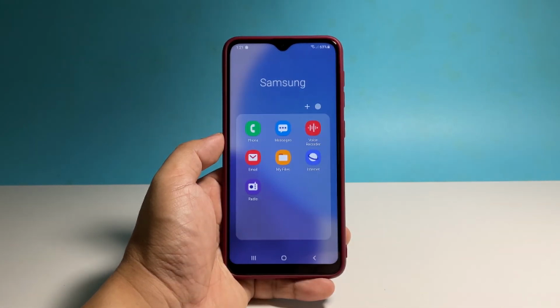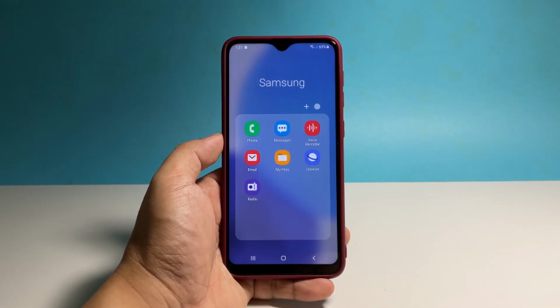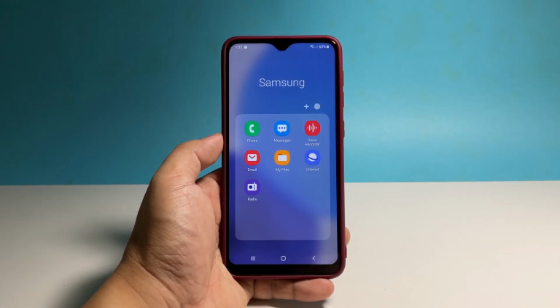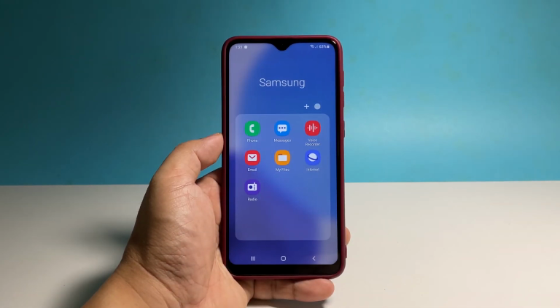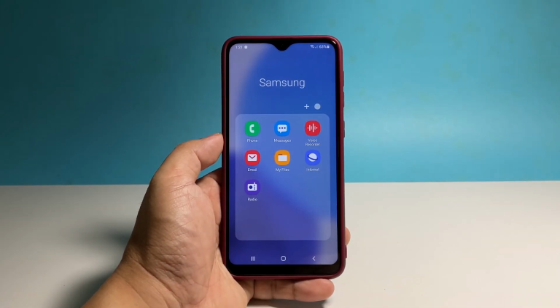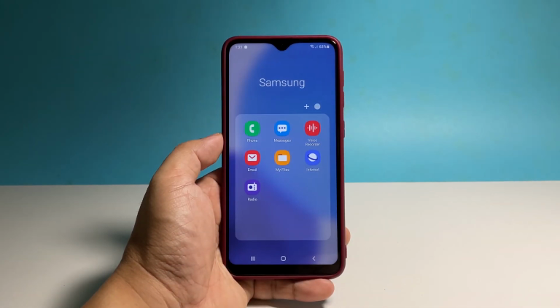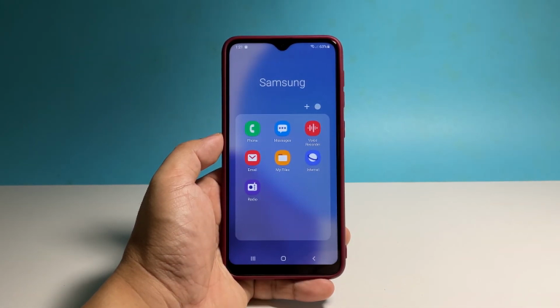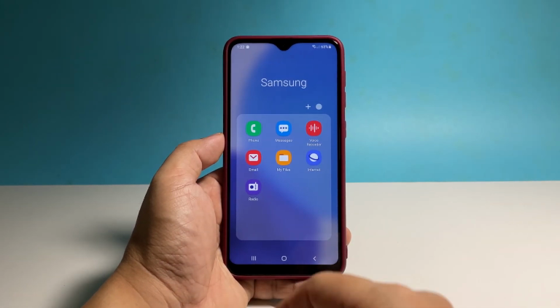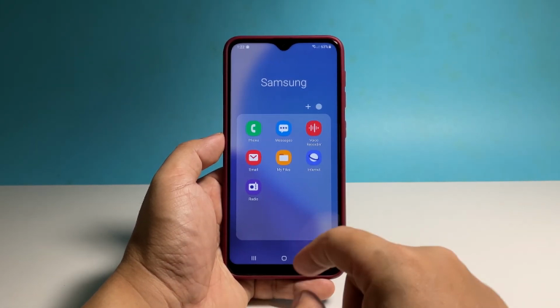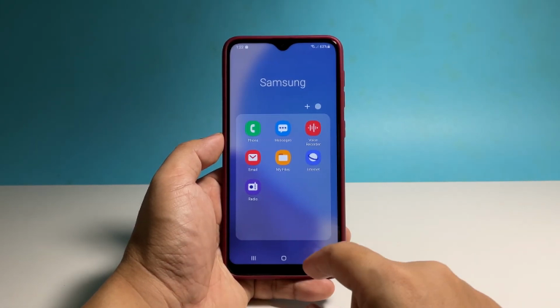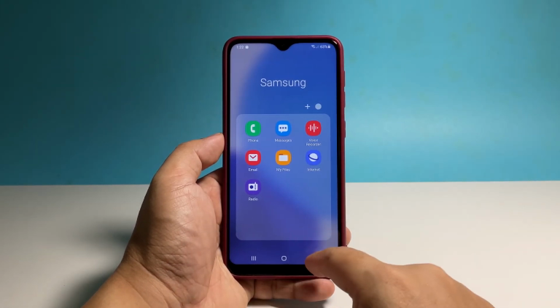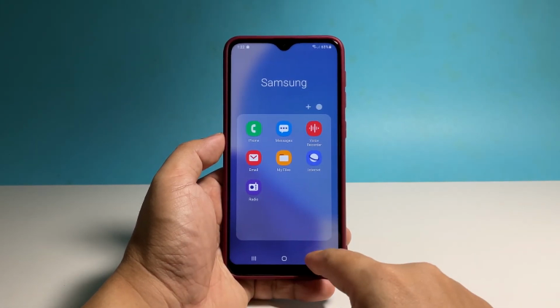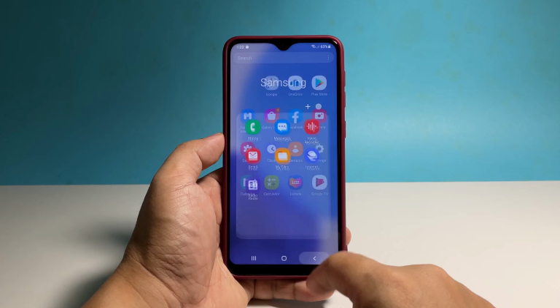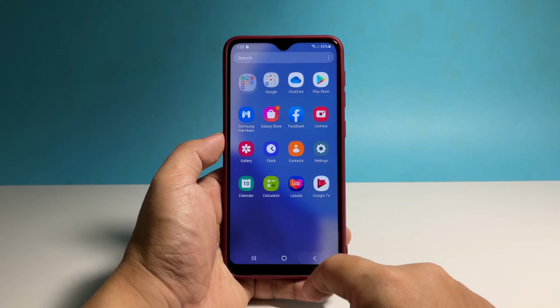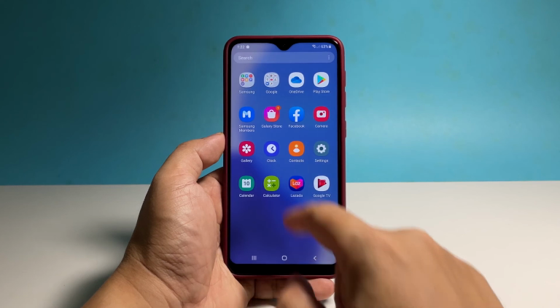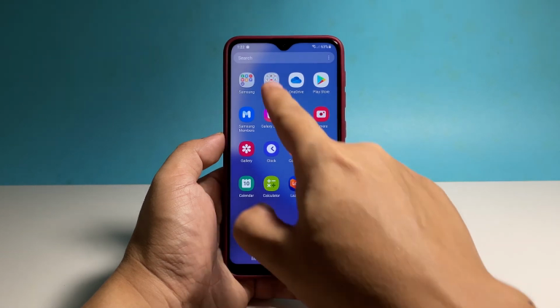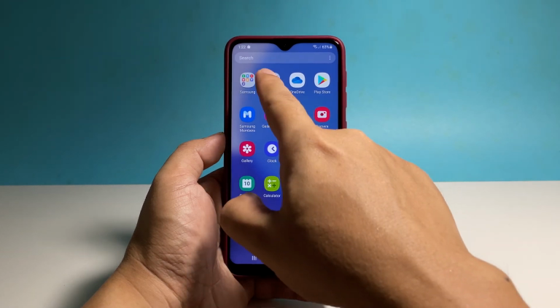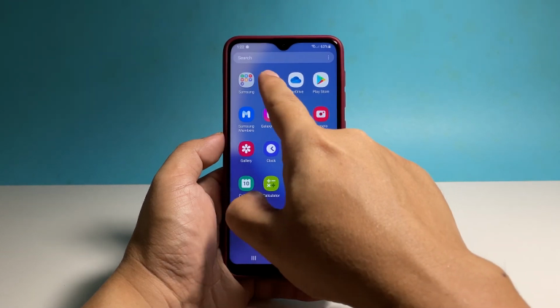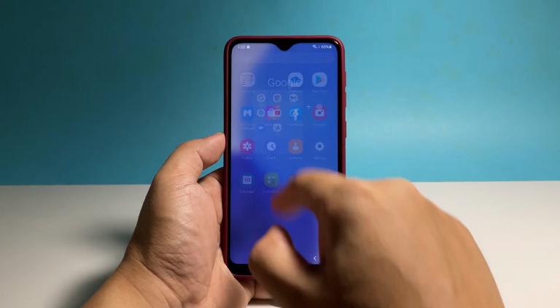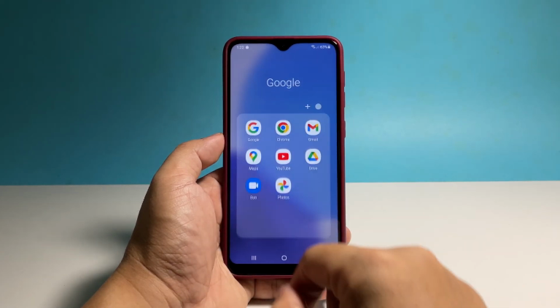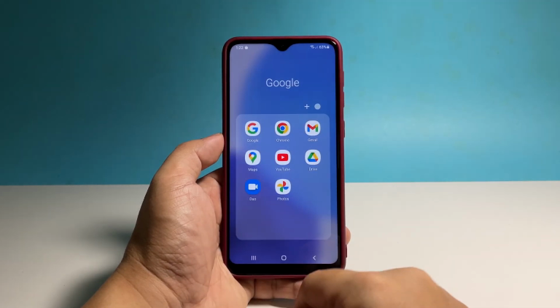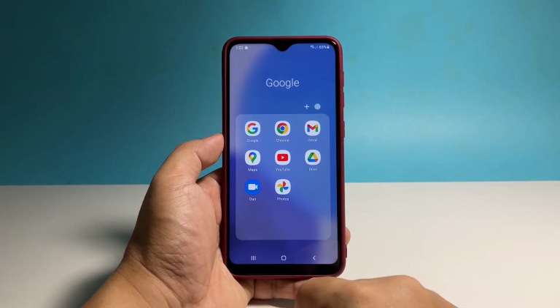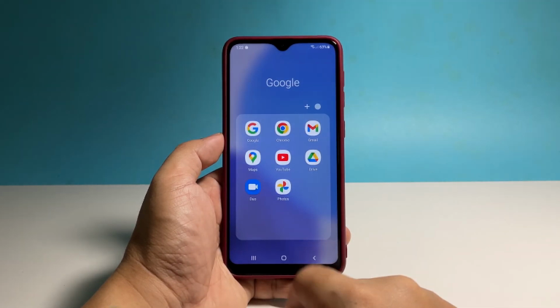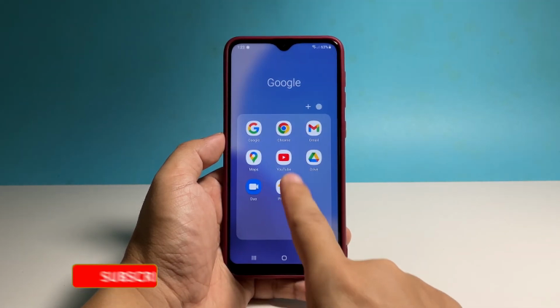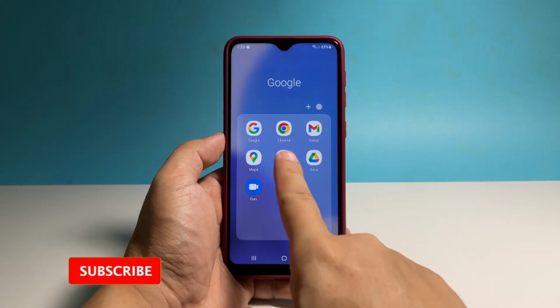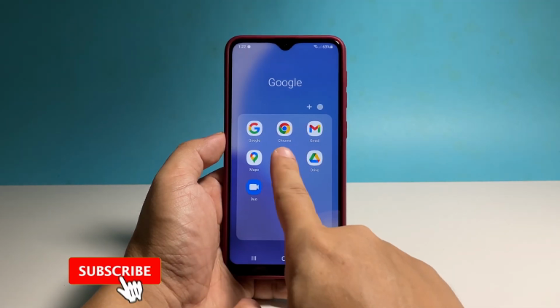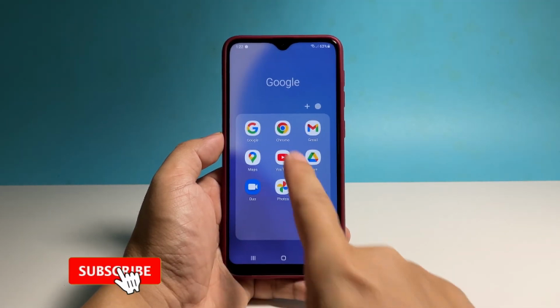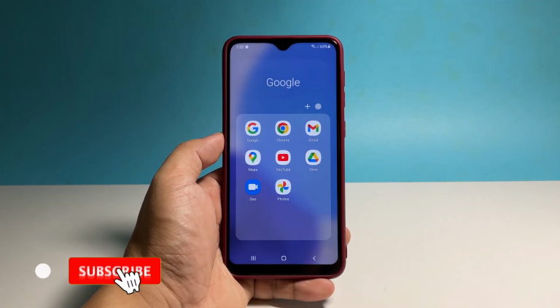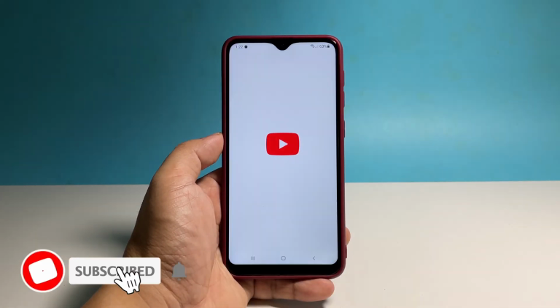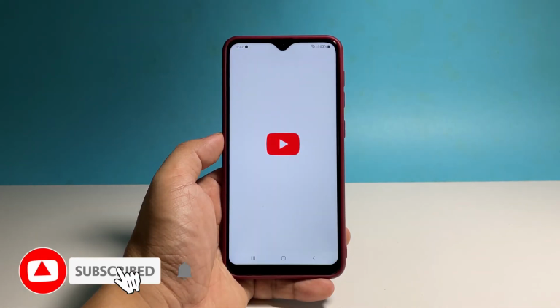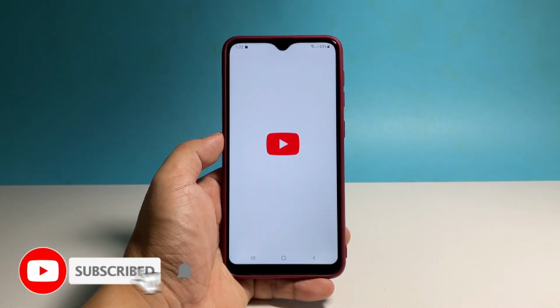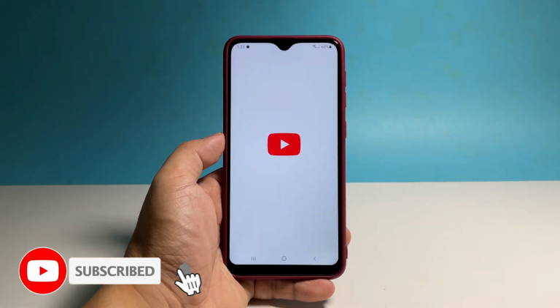And that's how you reset the settings on your Galaxy A23. Support us by subscribing to our channel, and thanks for watching.